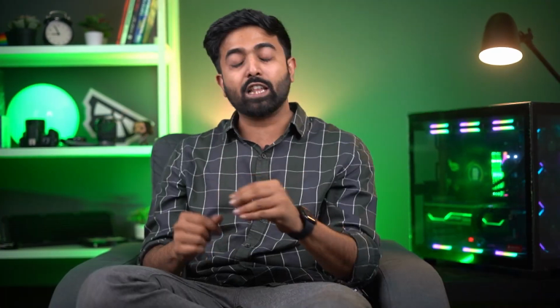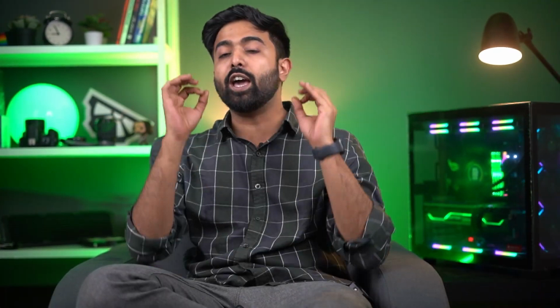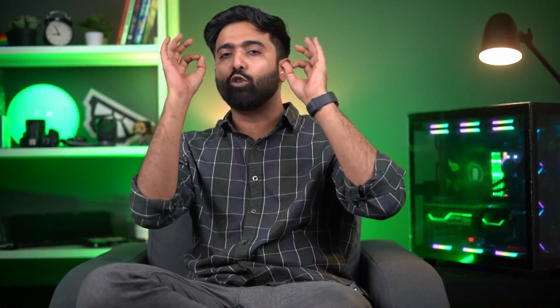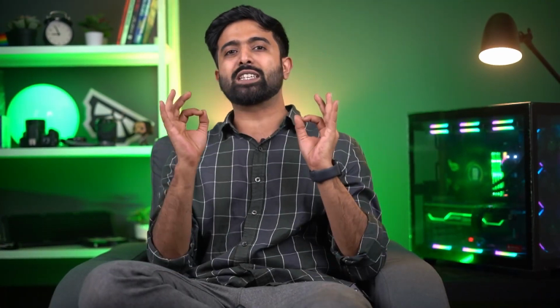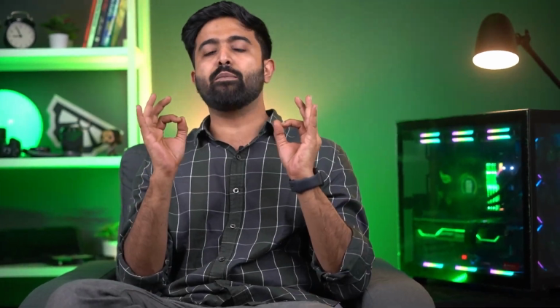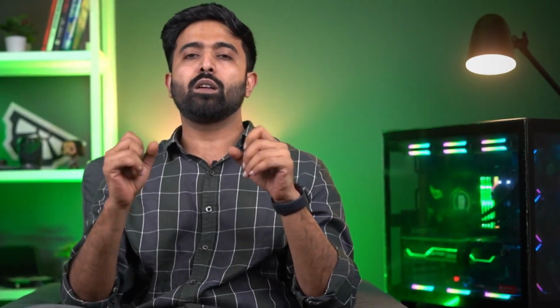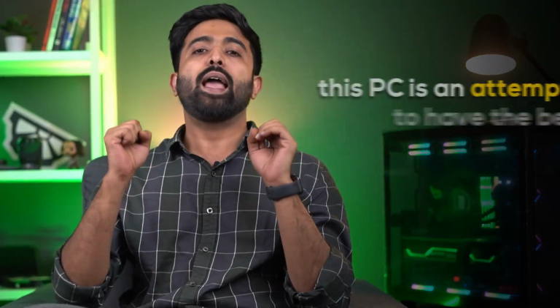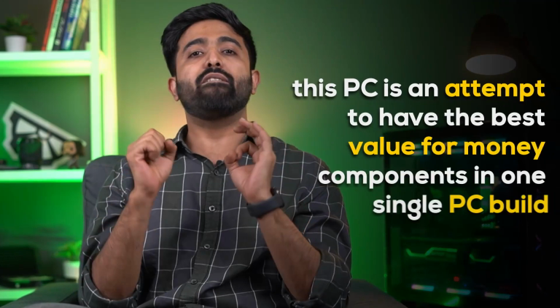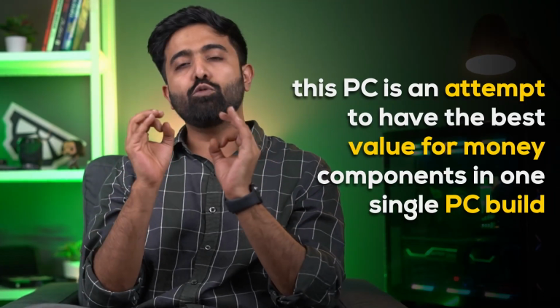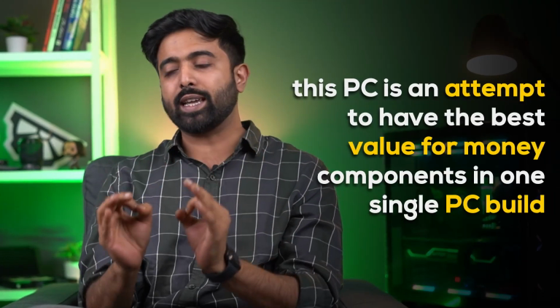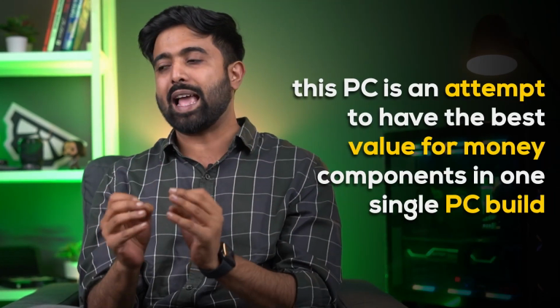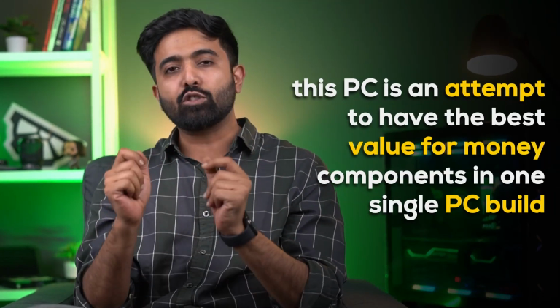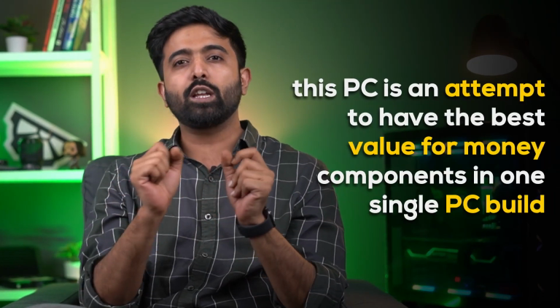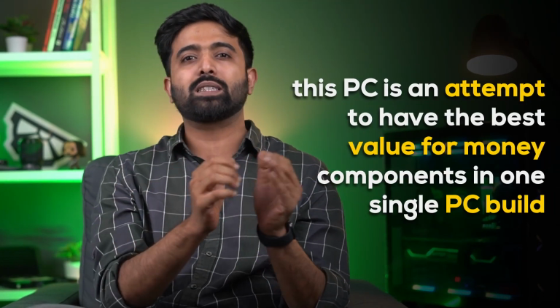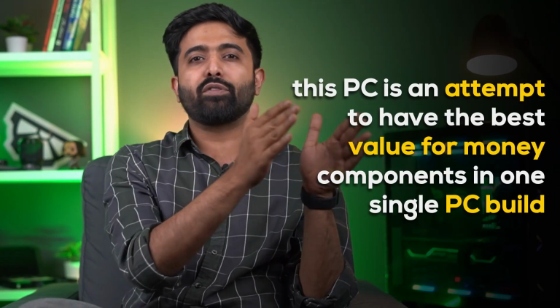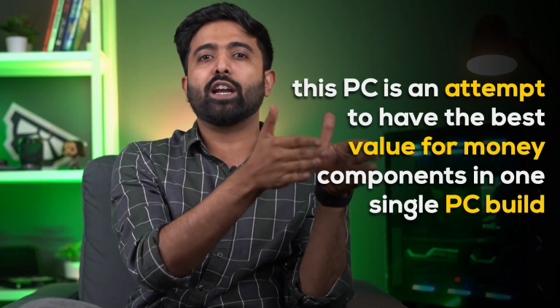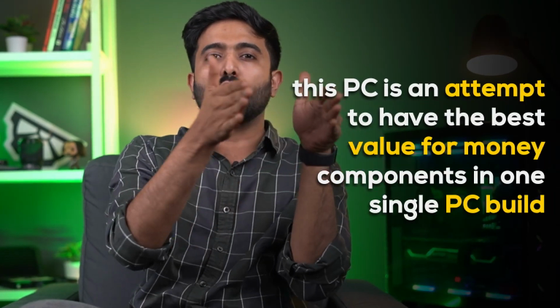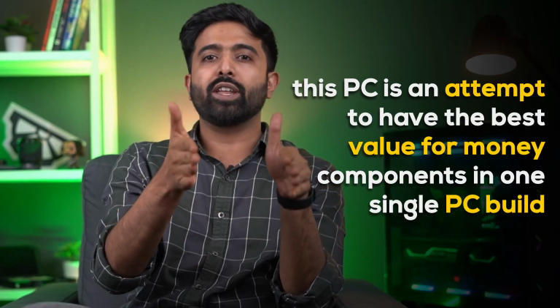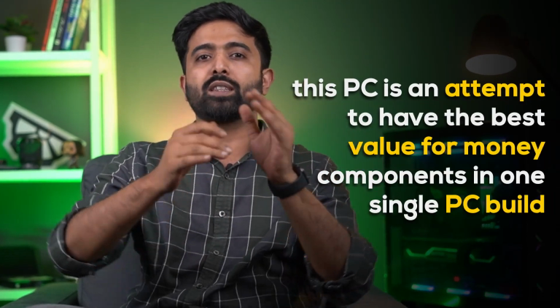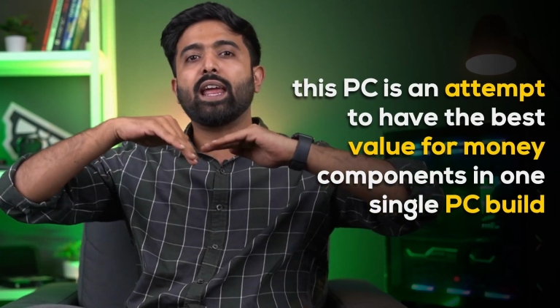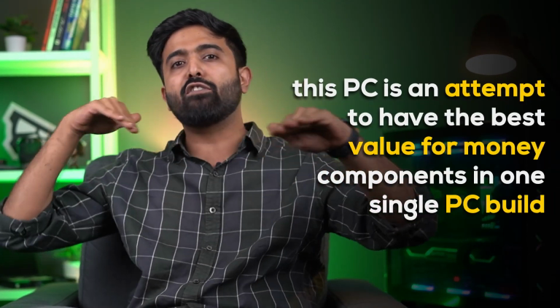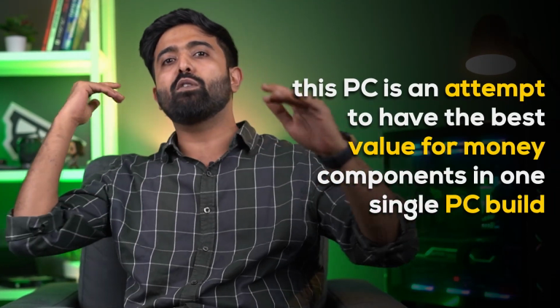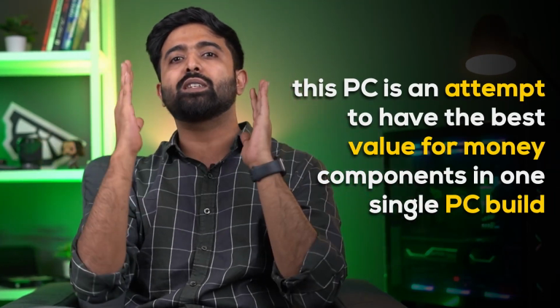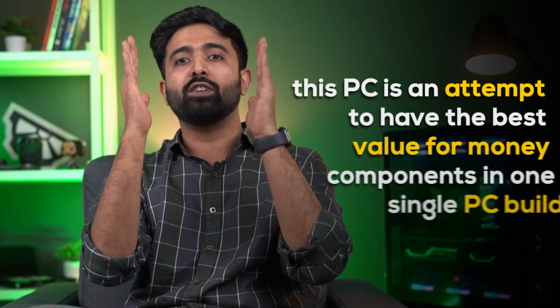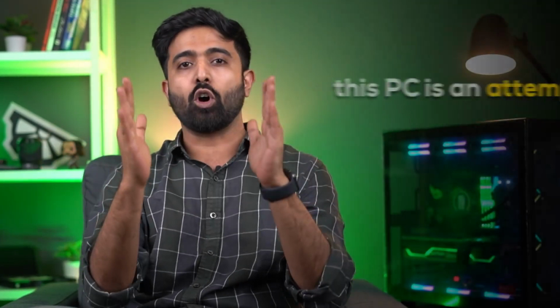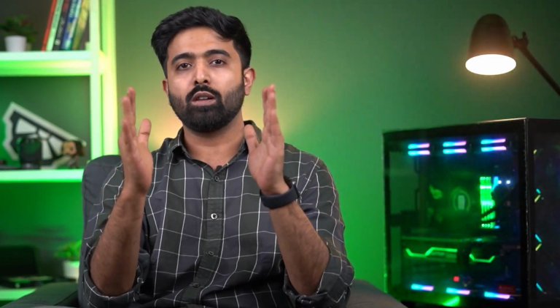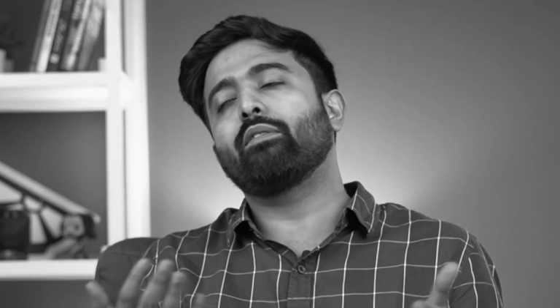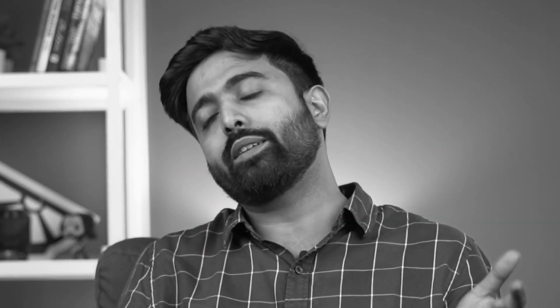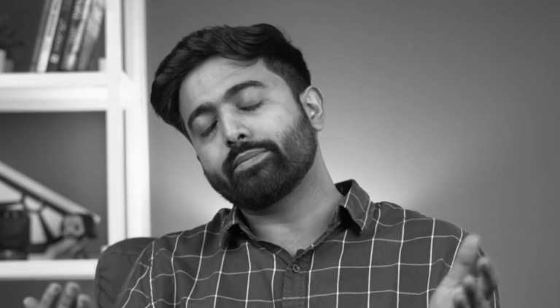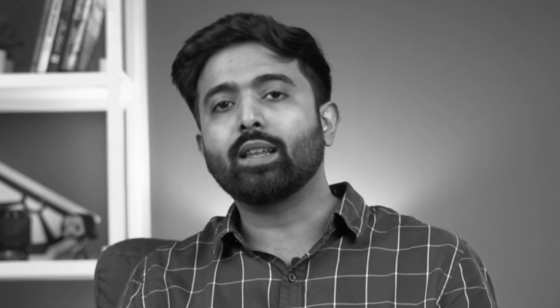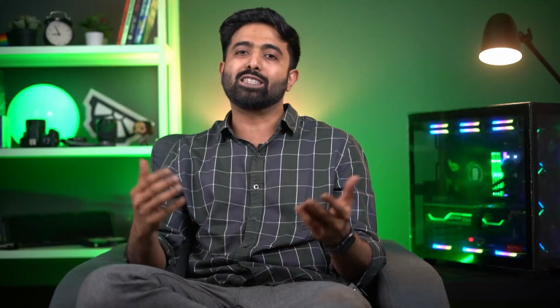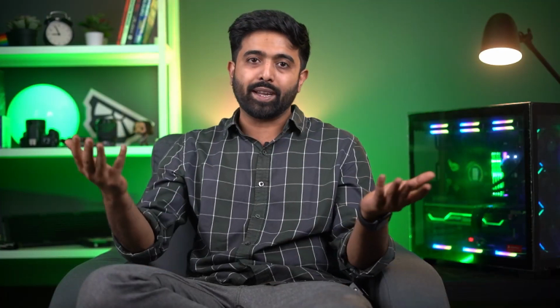A huge disclaimer: every use case actually requires a different kind of configuration. They can never be one size fits all. But well, let's begin.